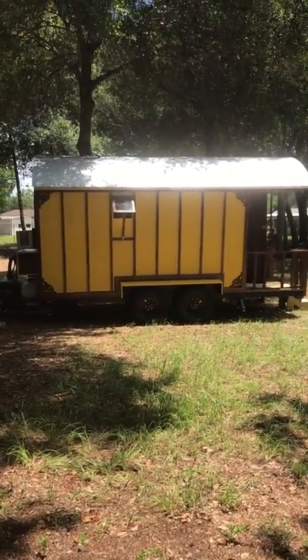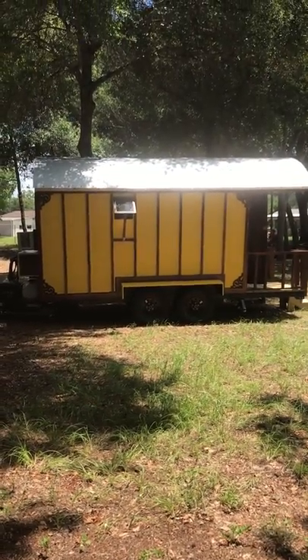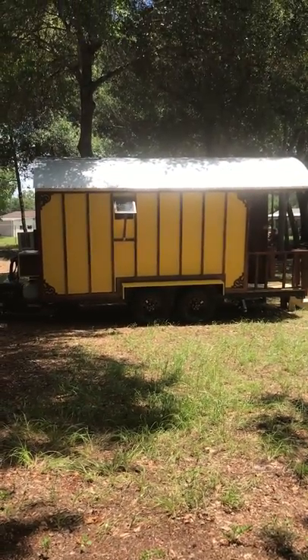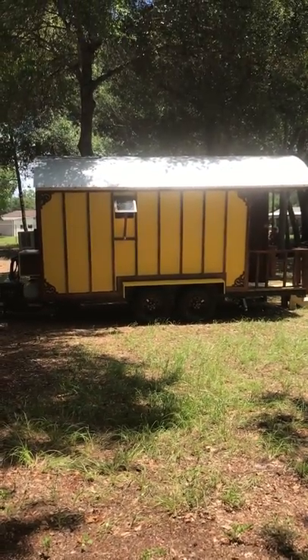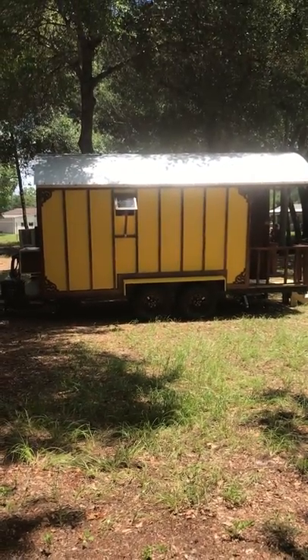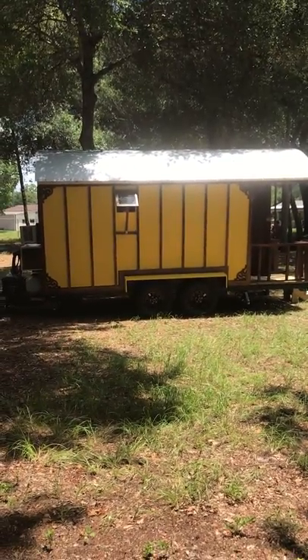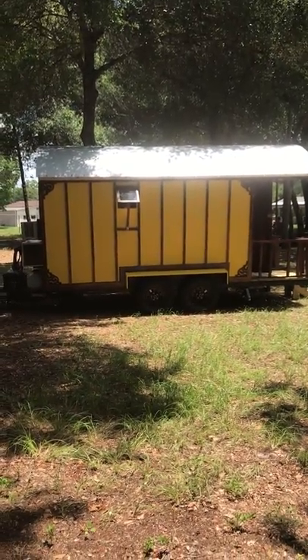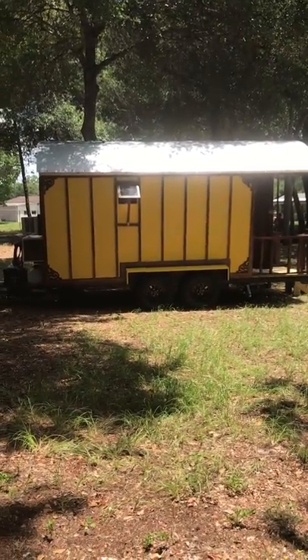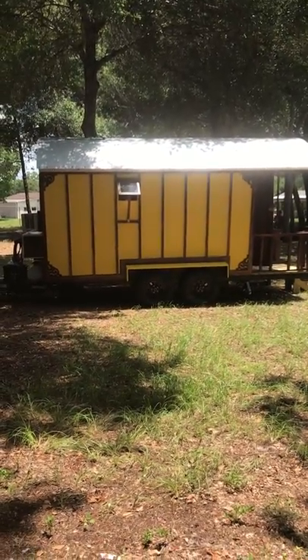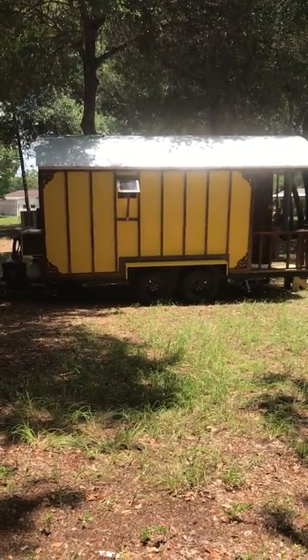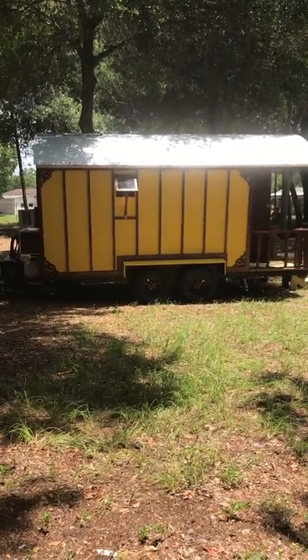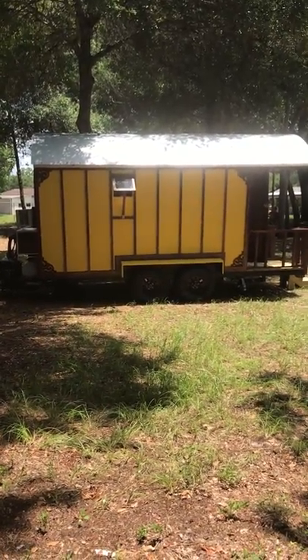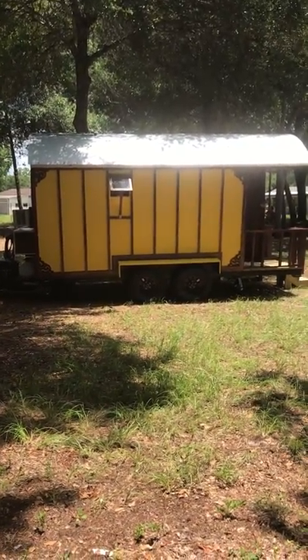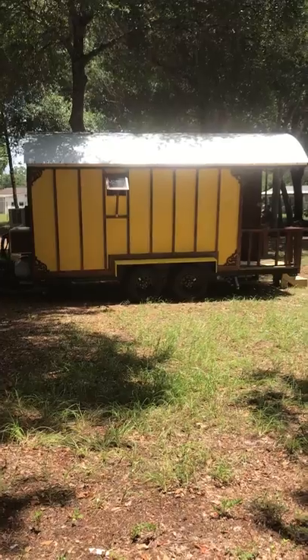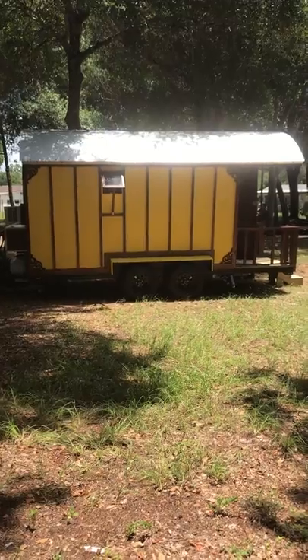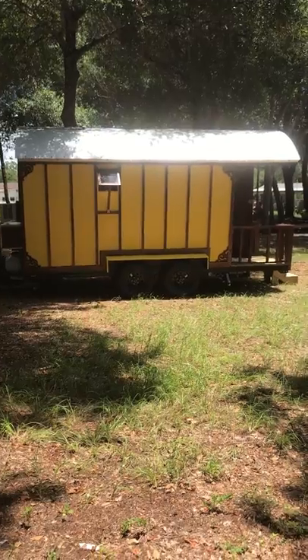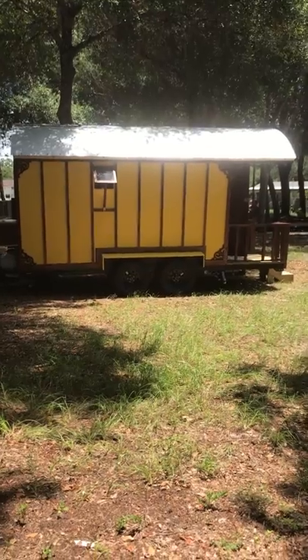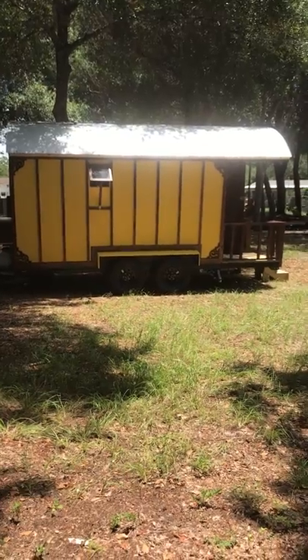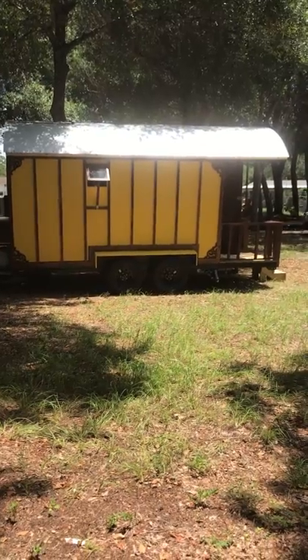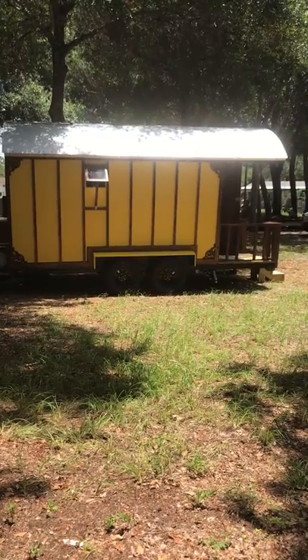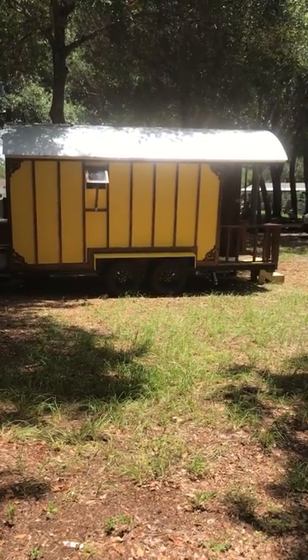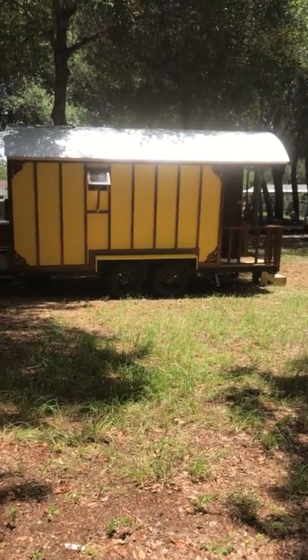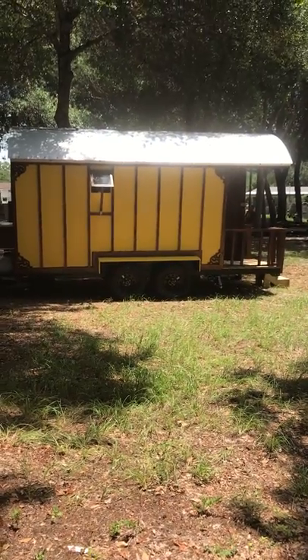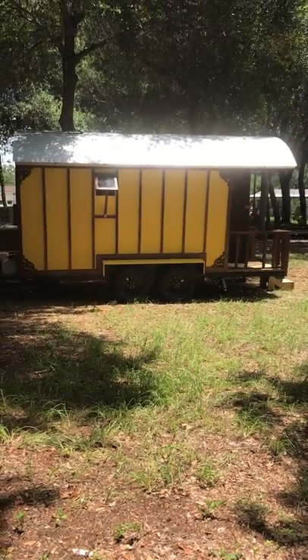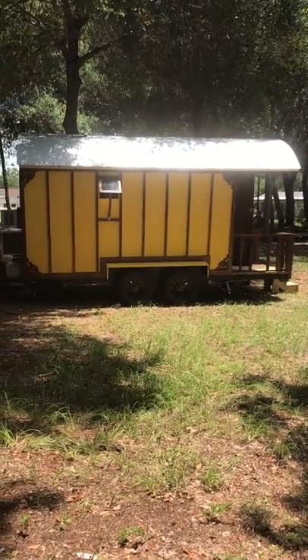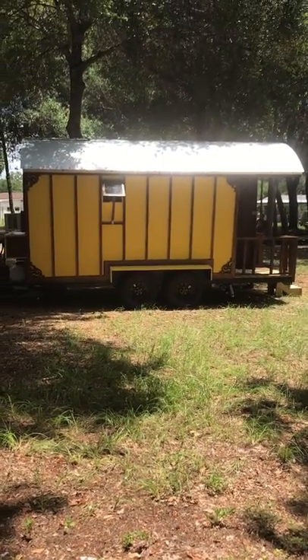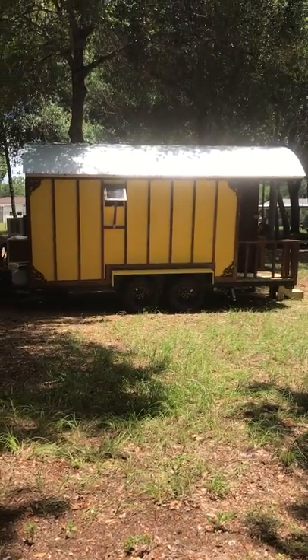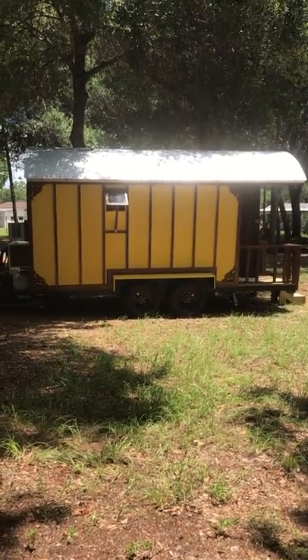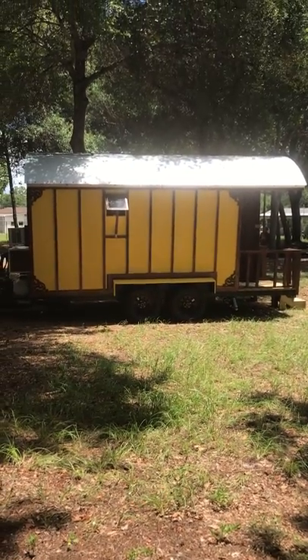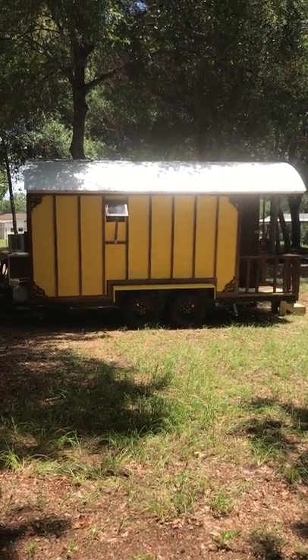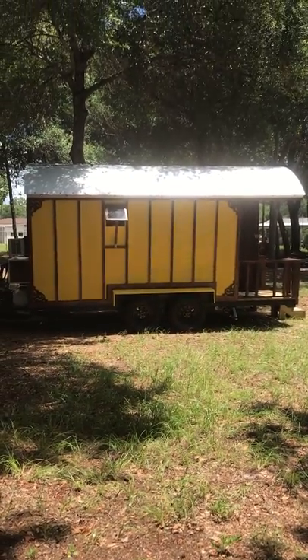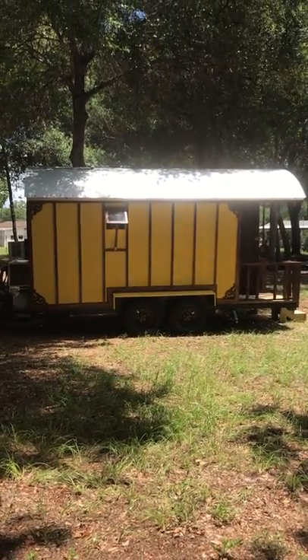That's the gypsy wagon studio — just about ready to head back to Kansas City.